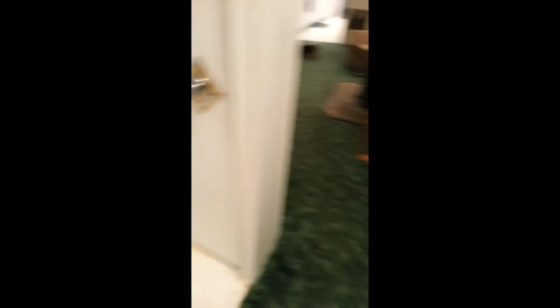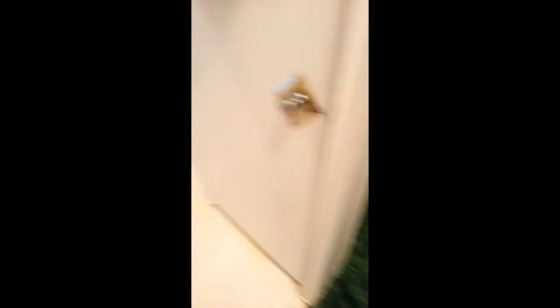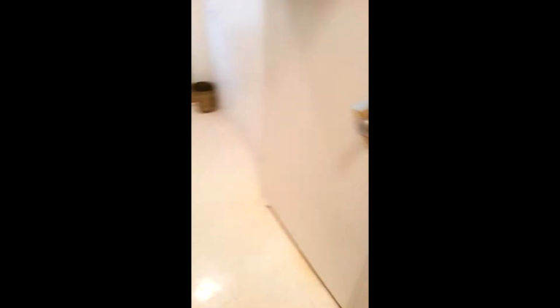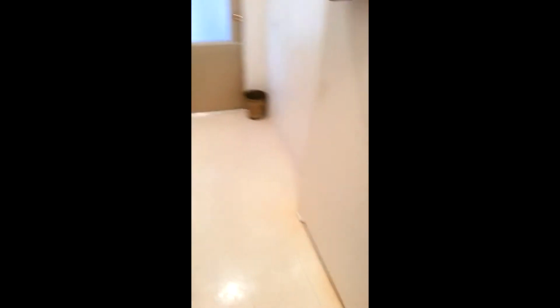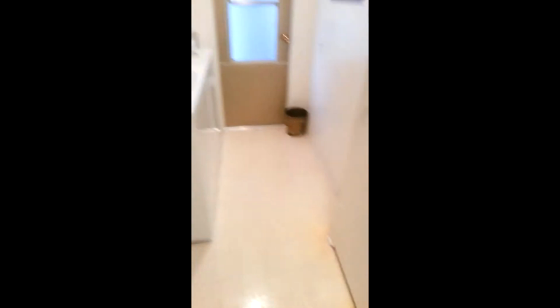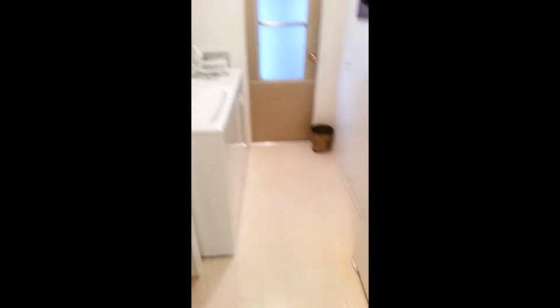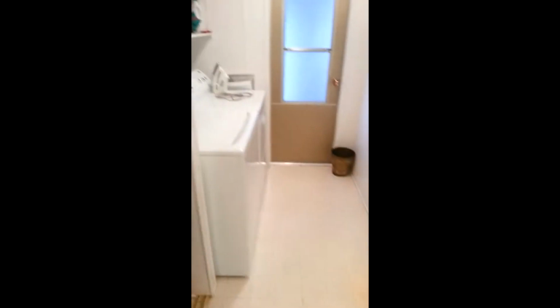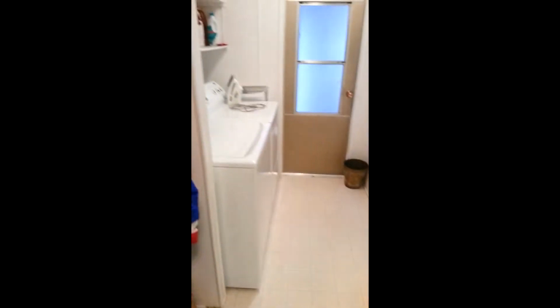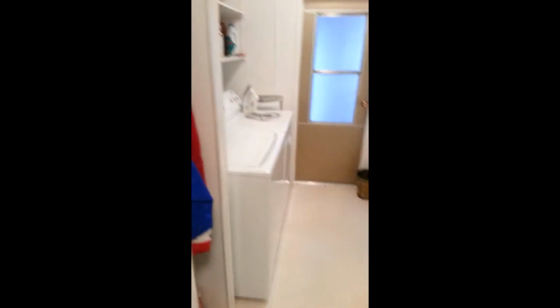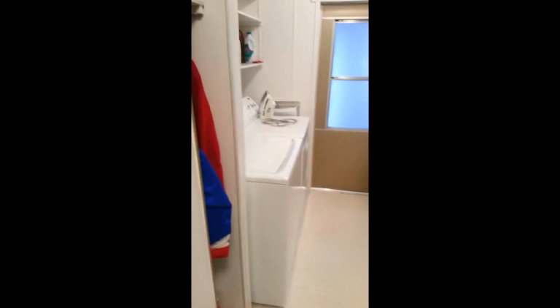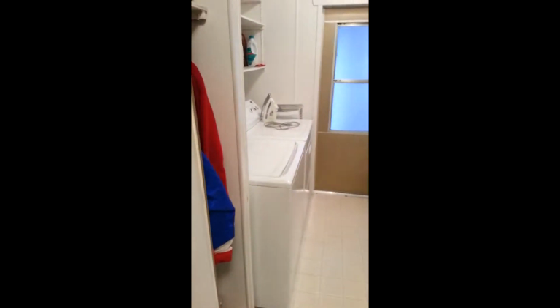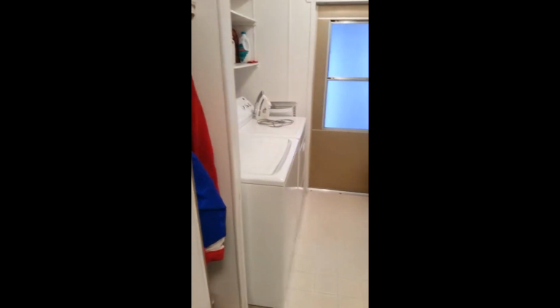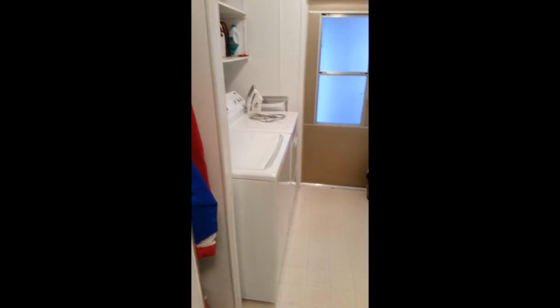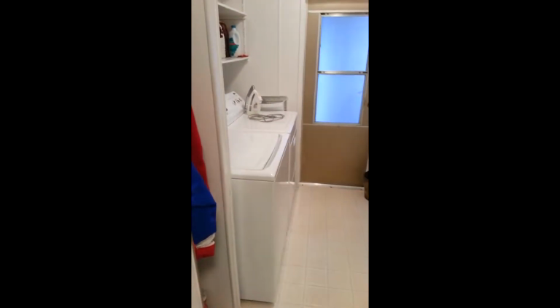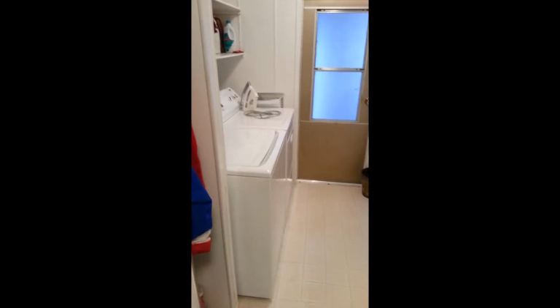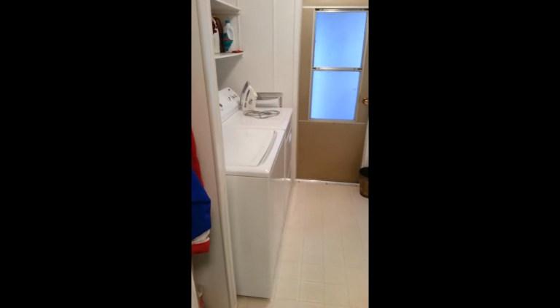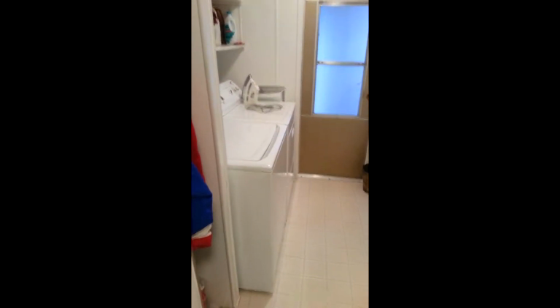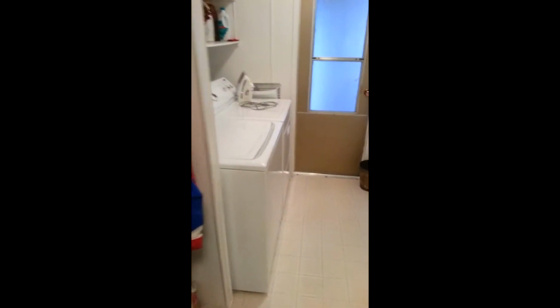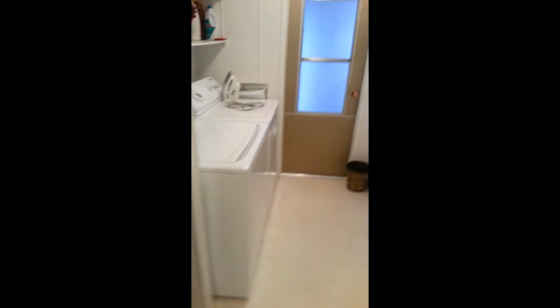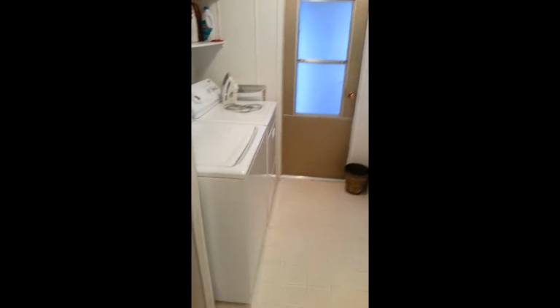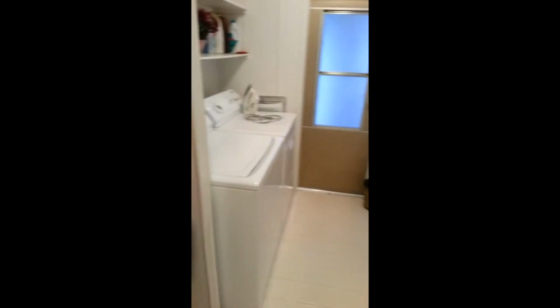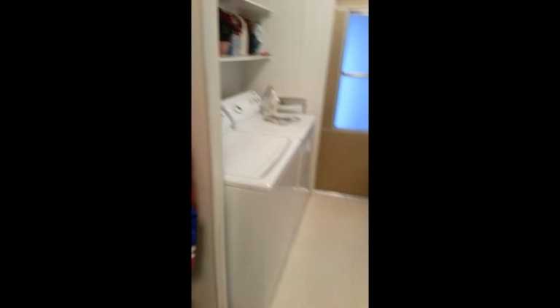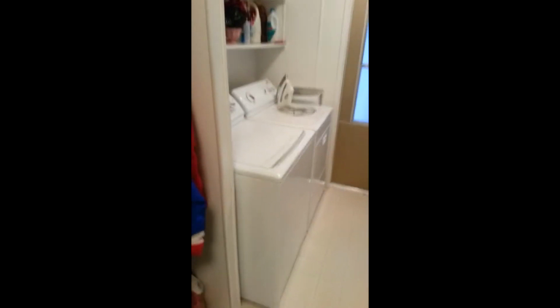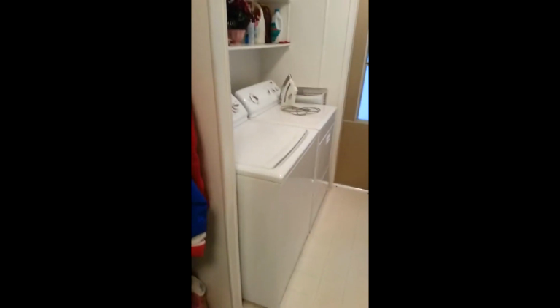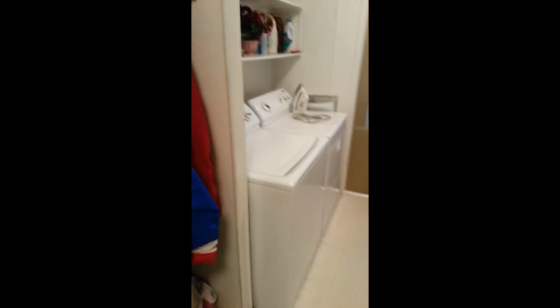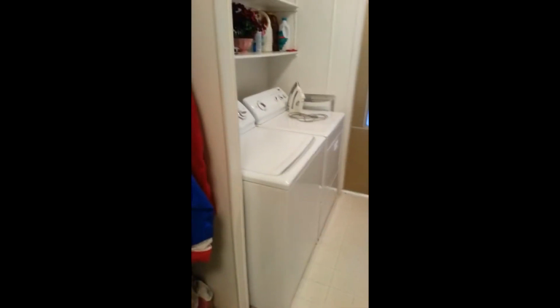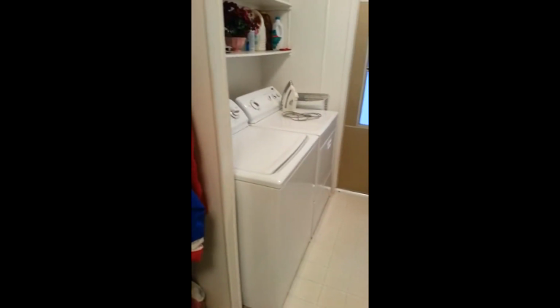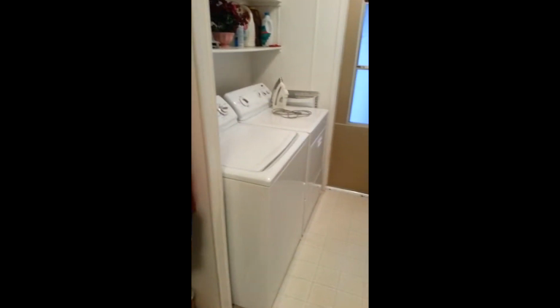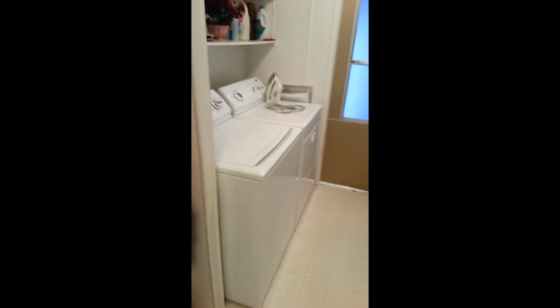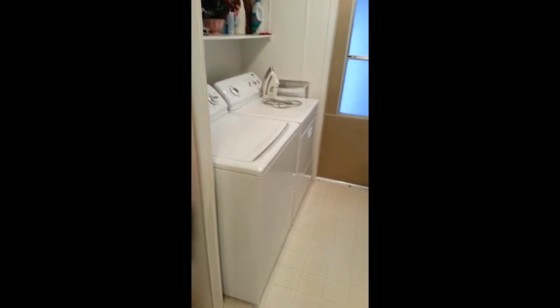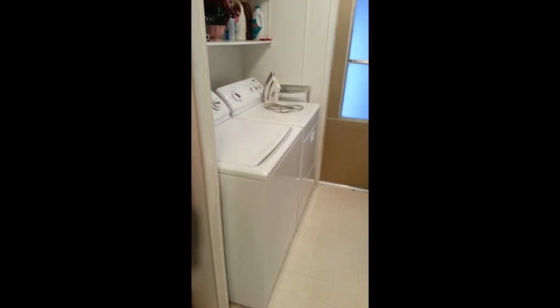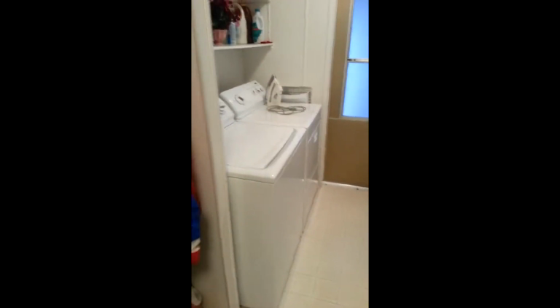Stepping into the laundry room — we can see newer appliances, a nice washer and dryer here.